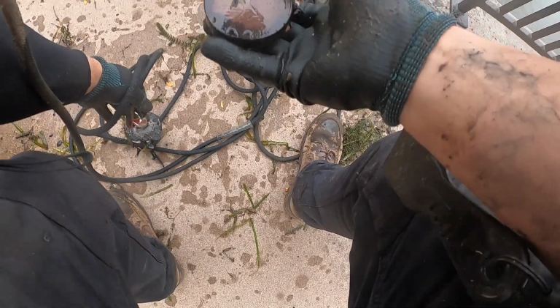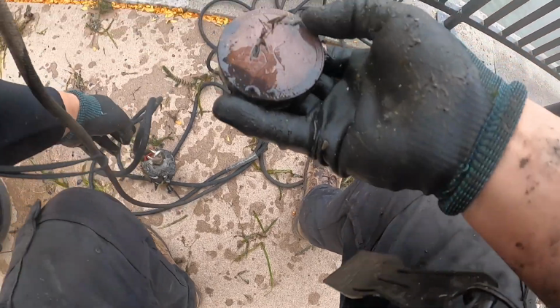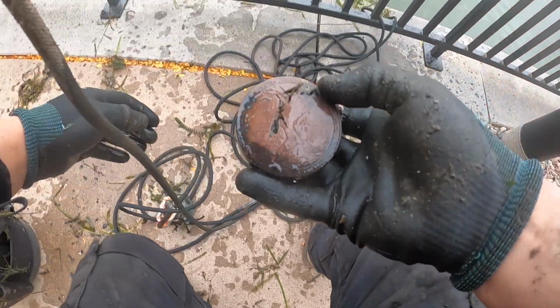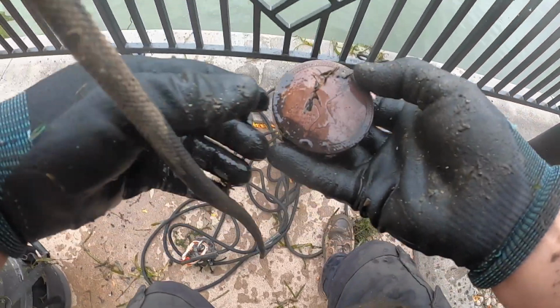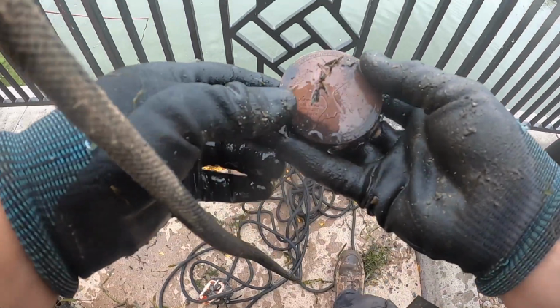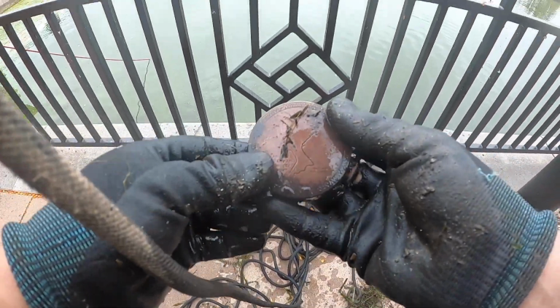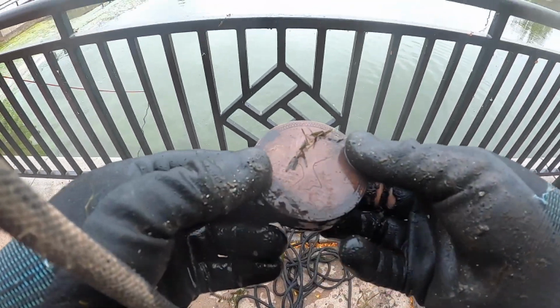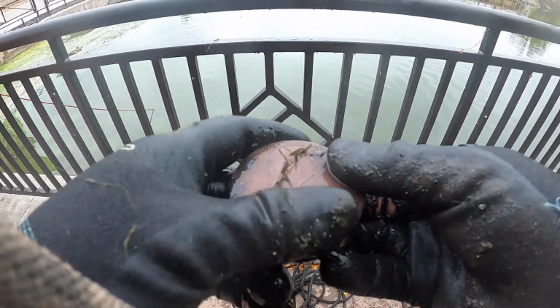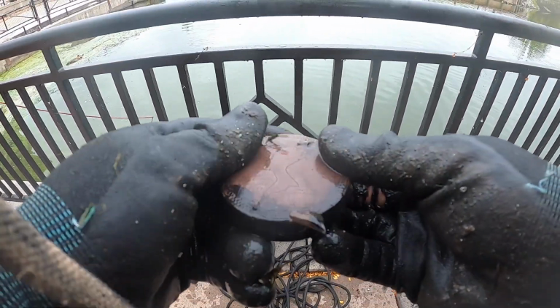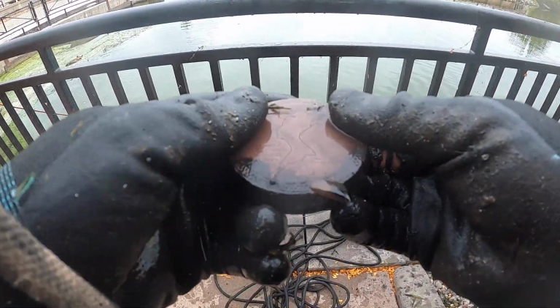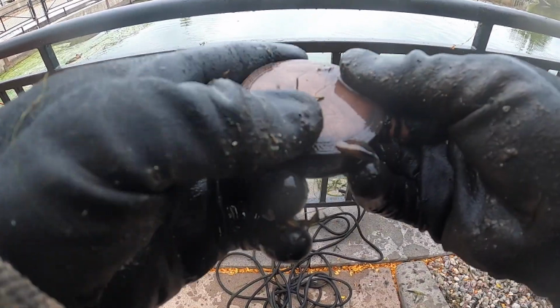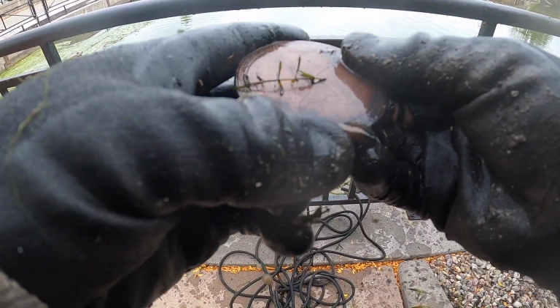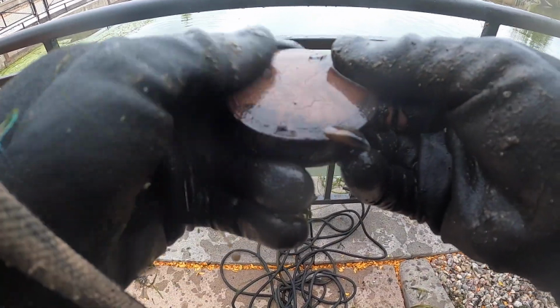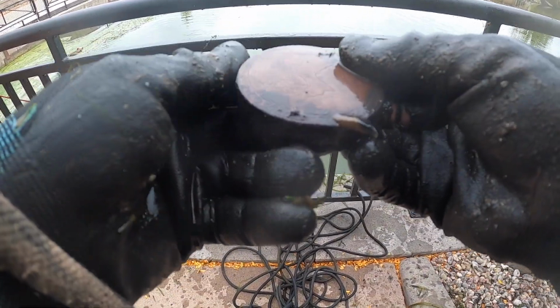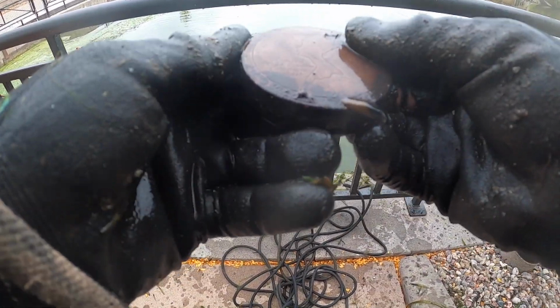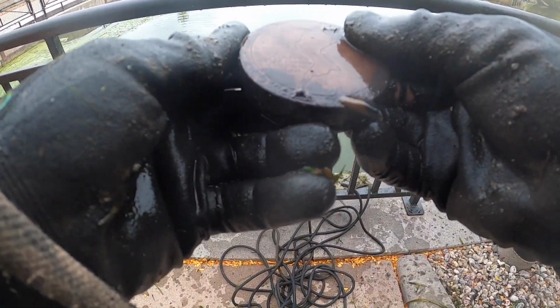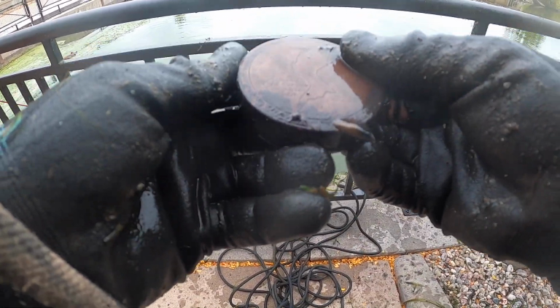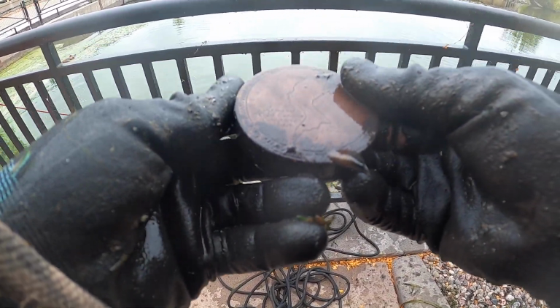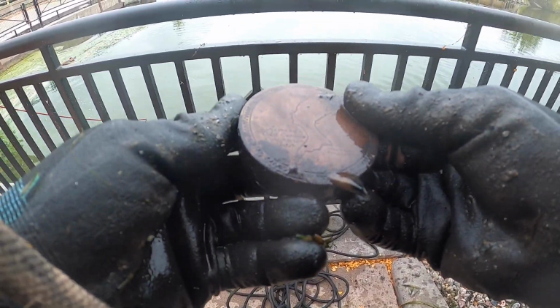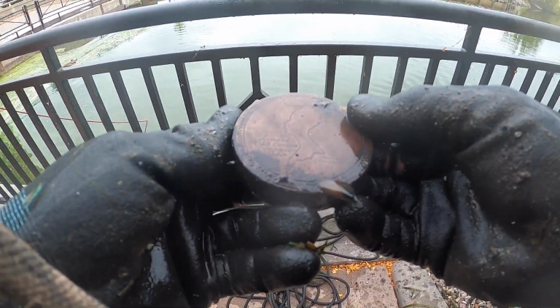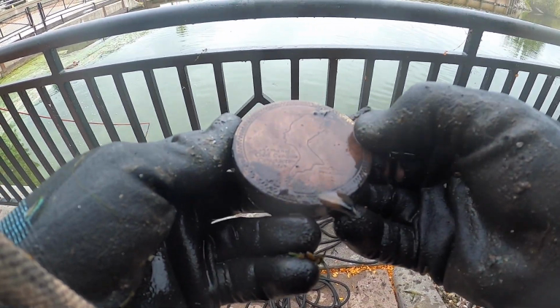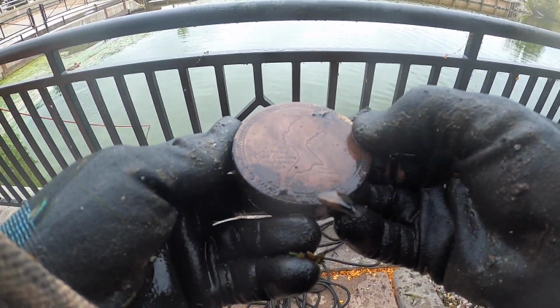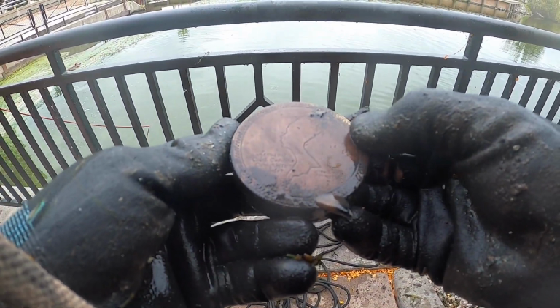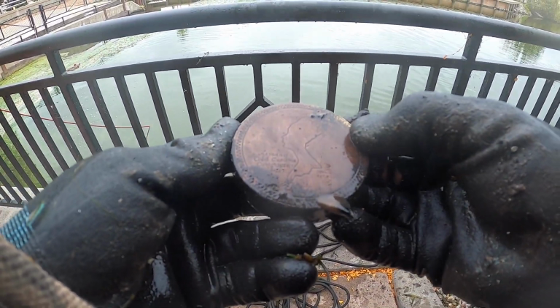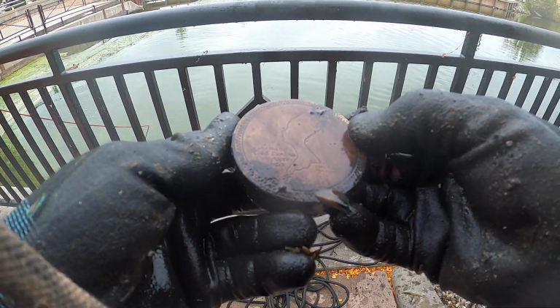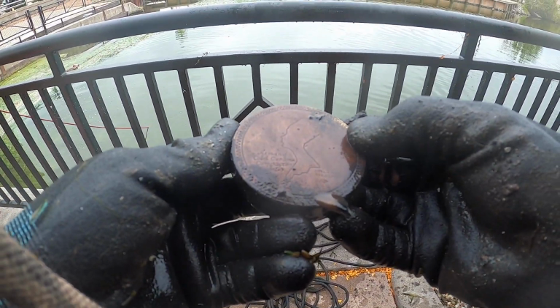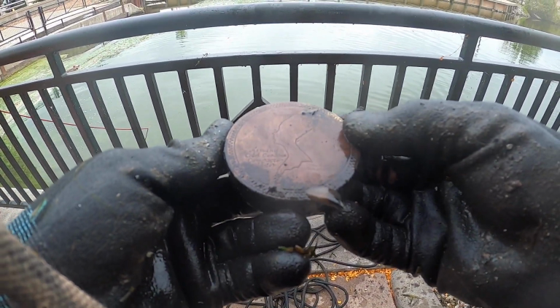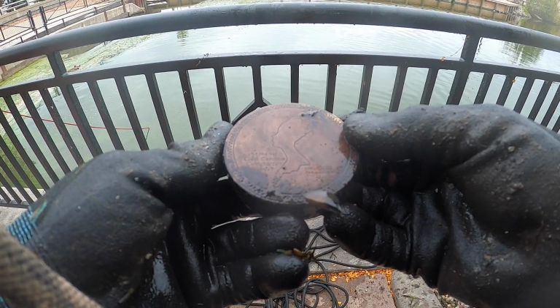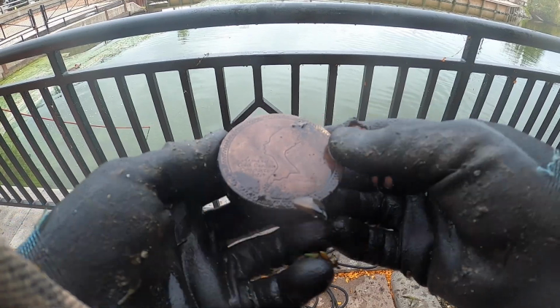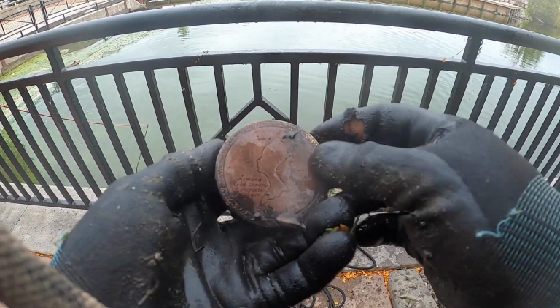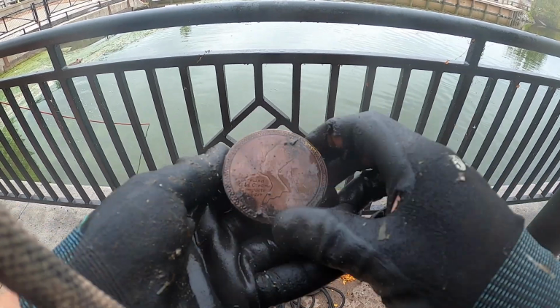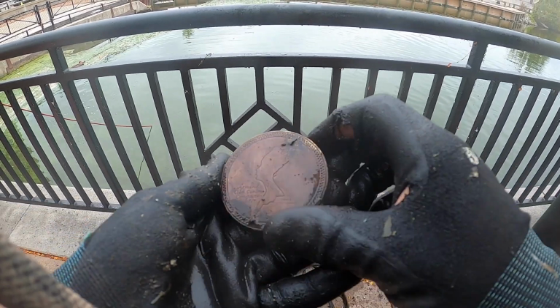Guys, what in the world? It says cold cream compact powder.